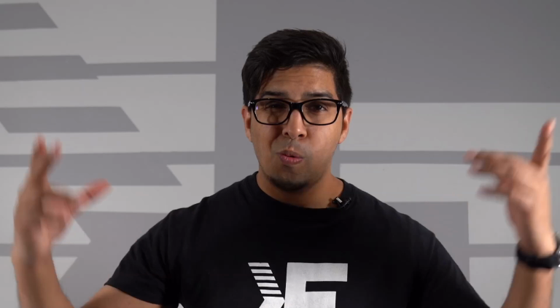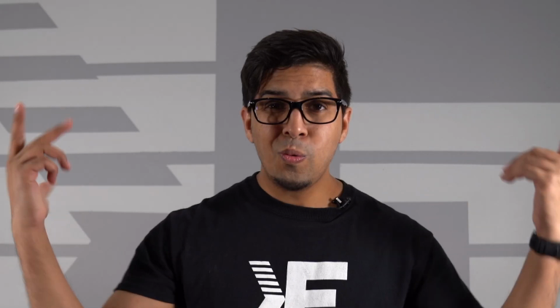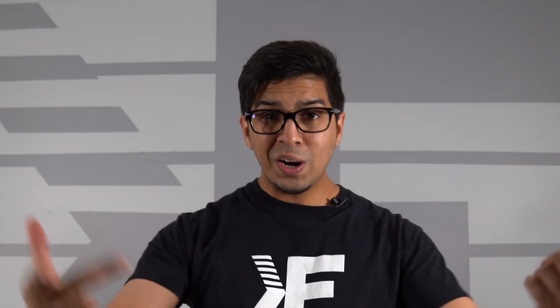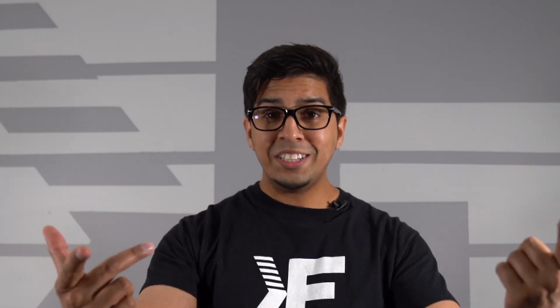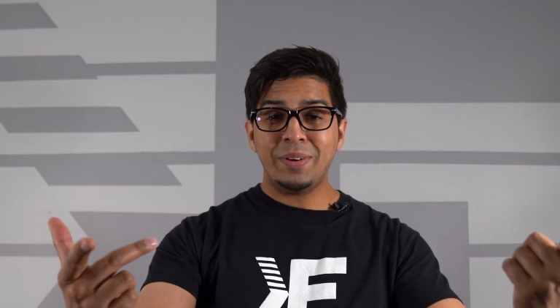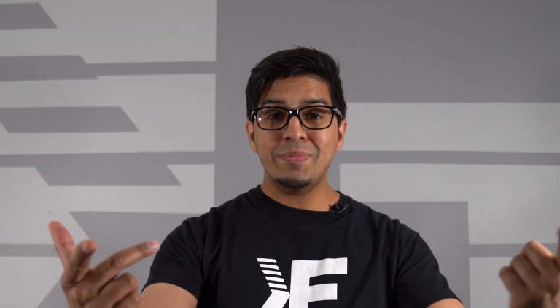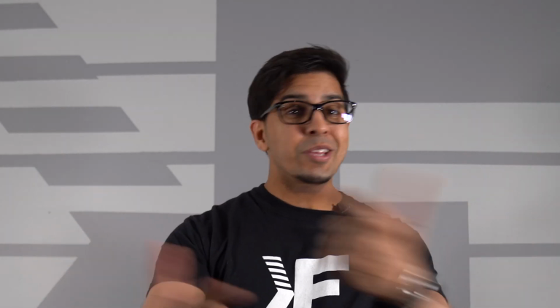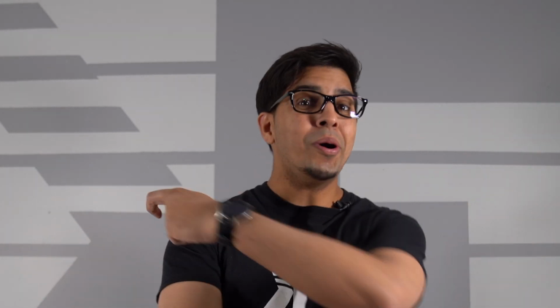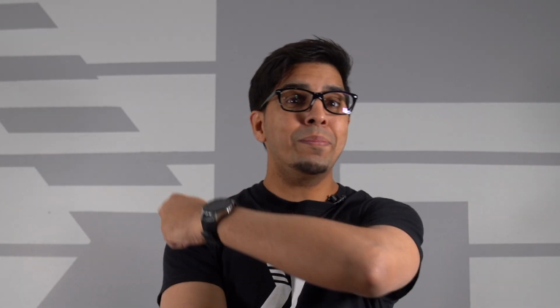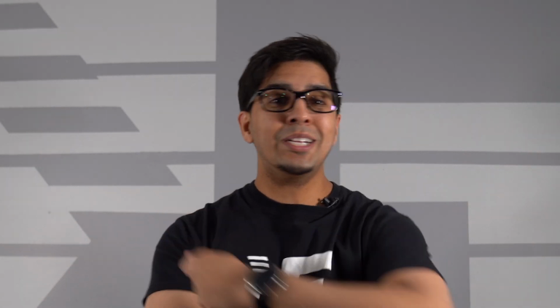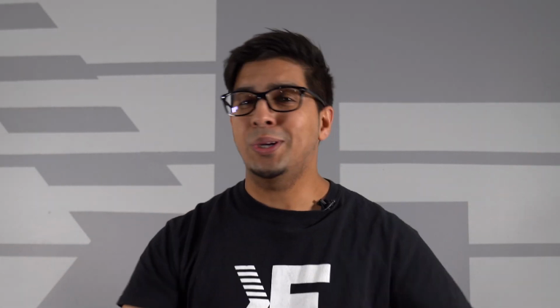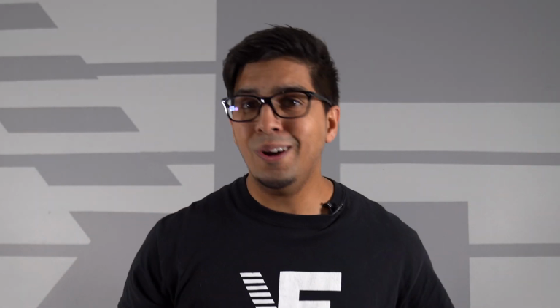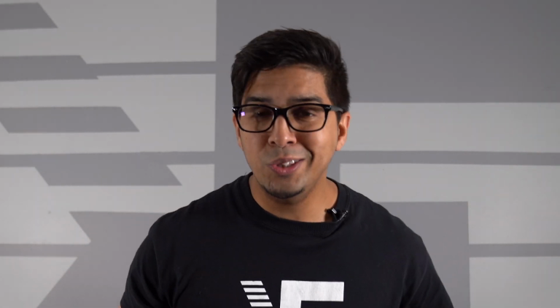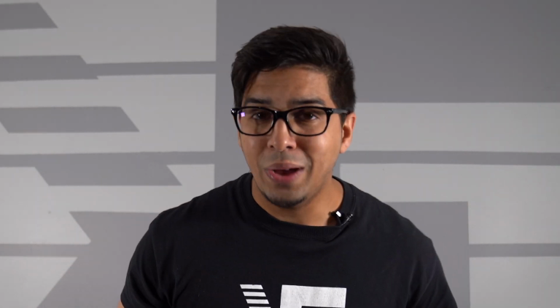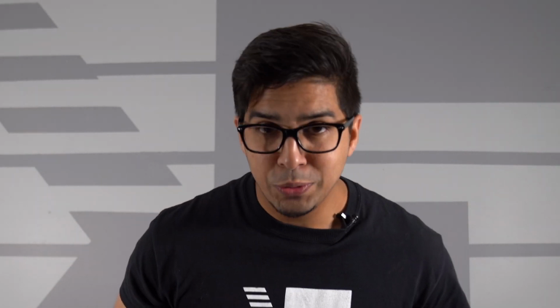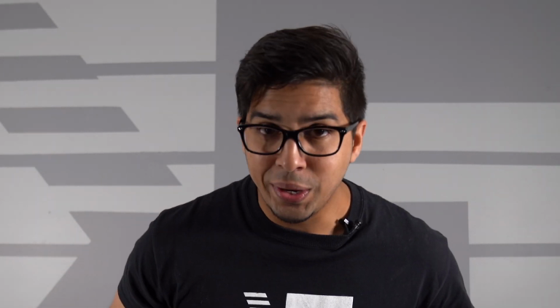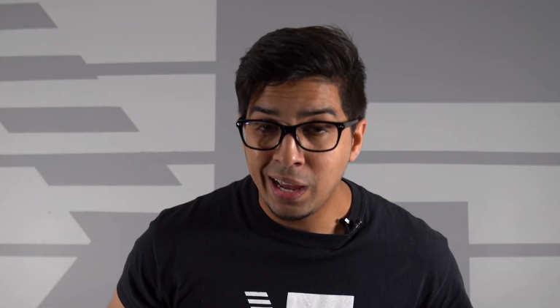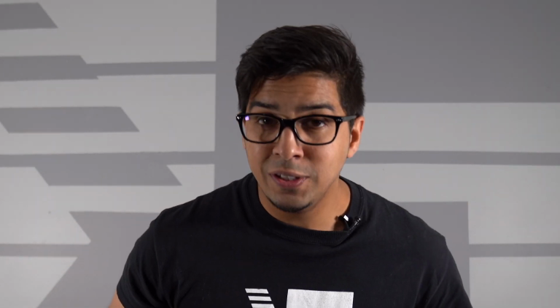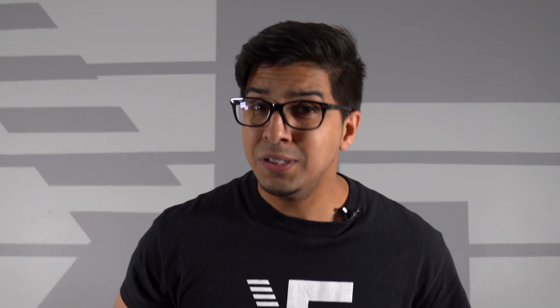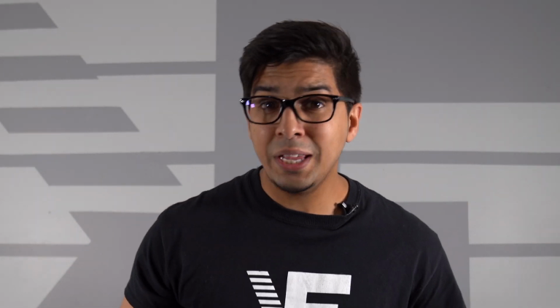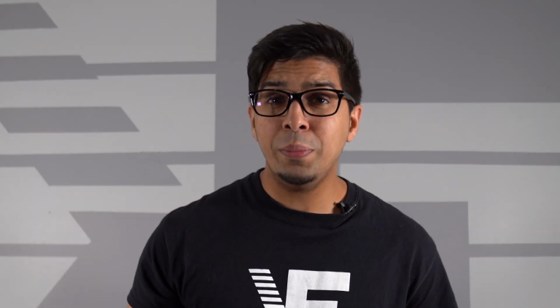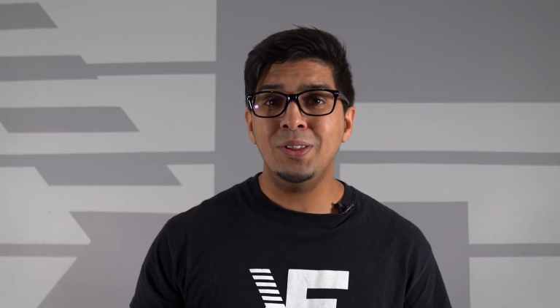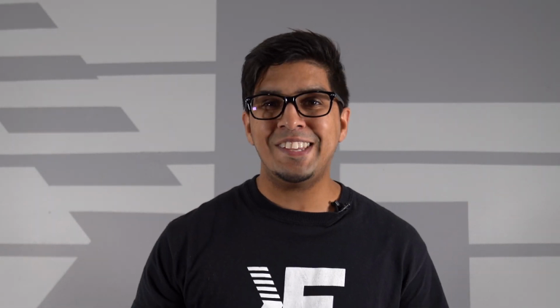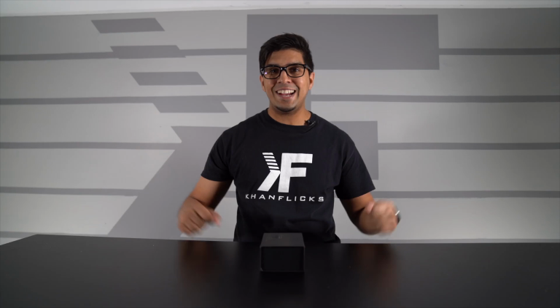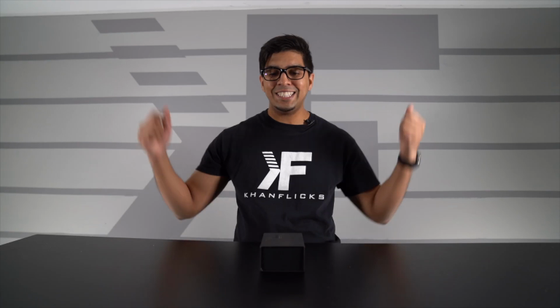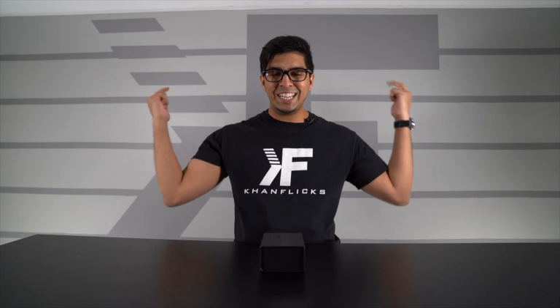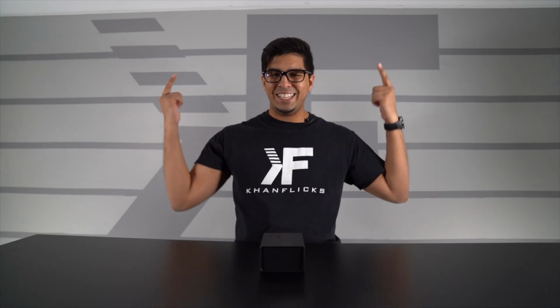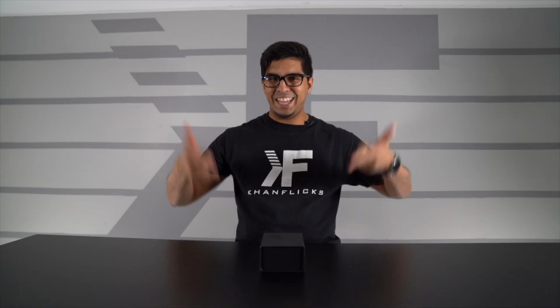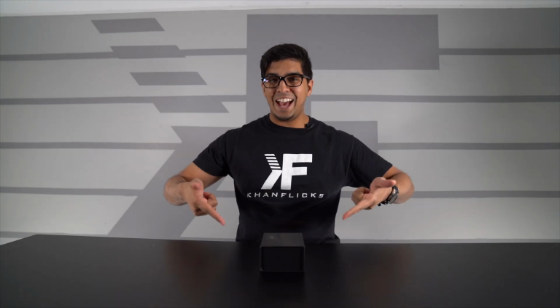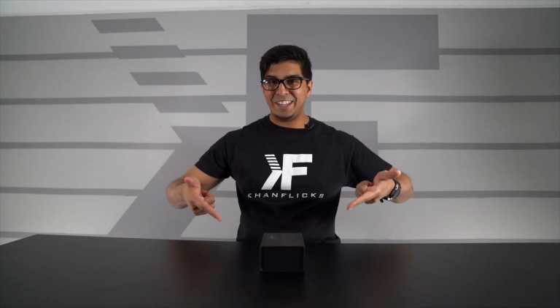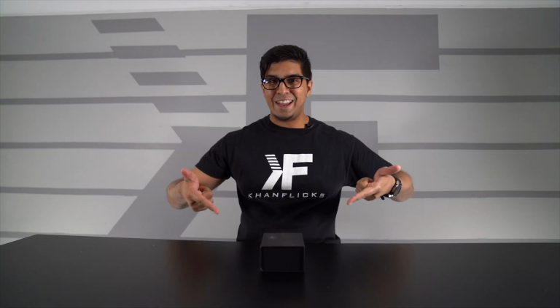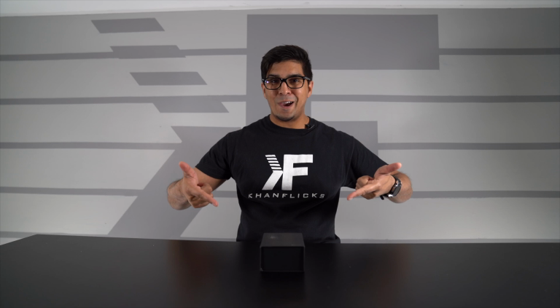What's up everybody? Welcome back to an all new episode of Conflicts. Today we'll be looking at Galio.